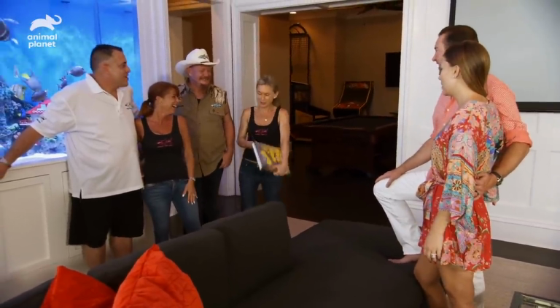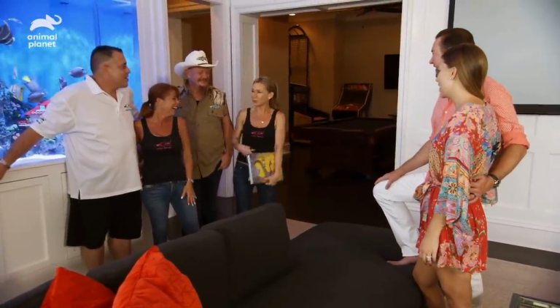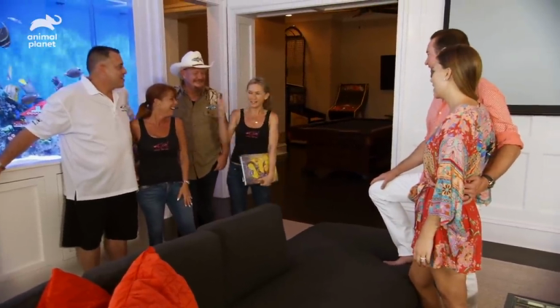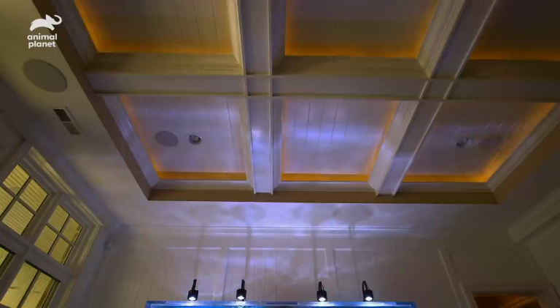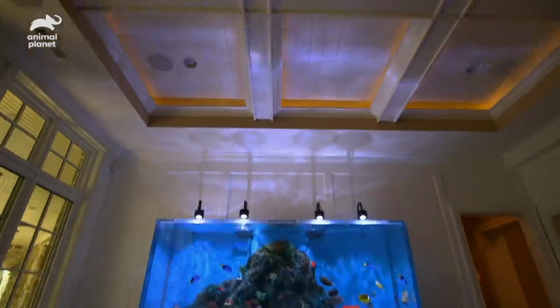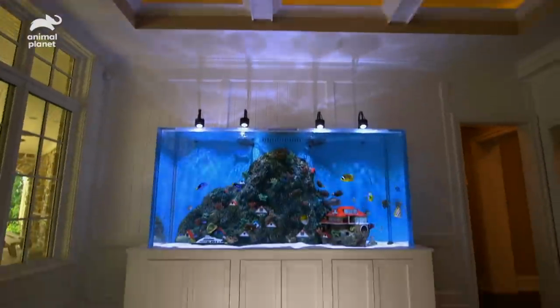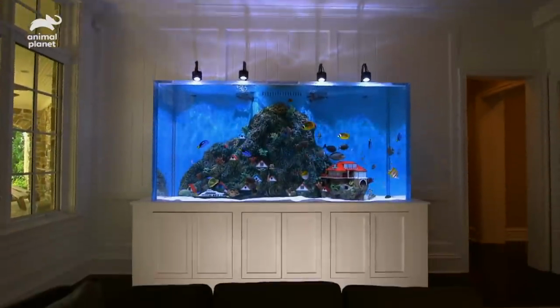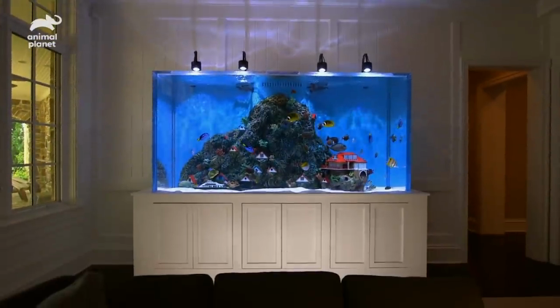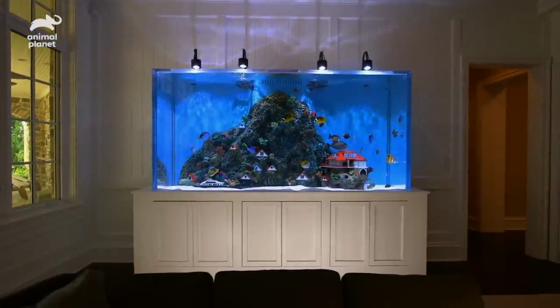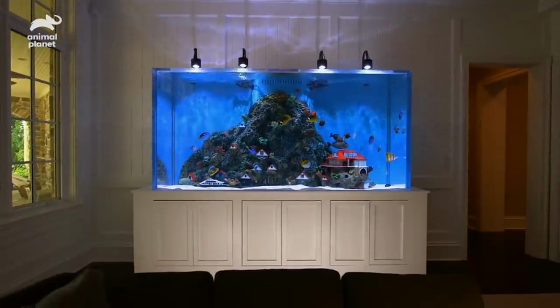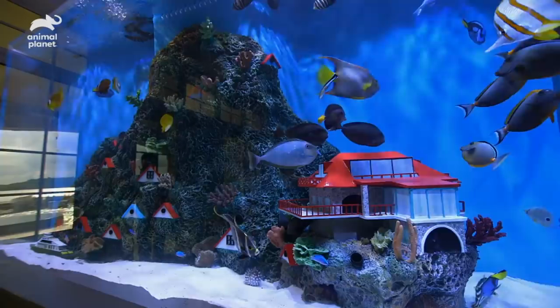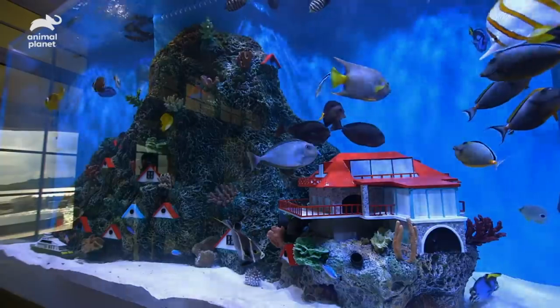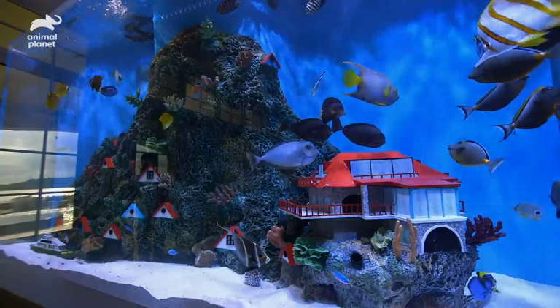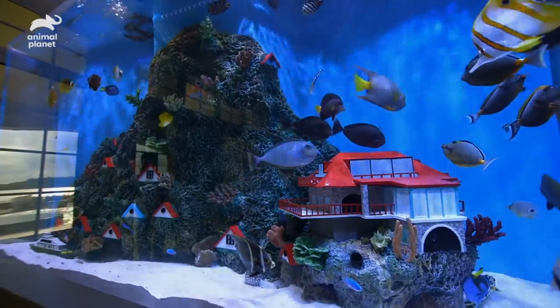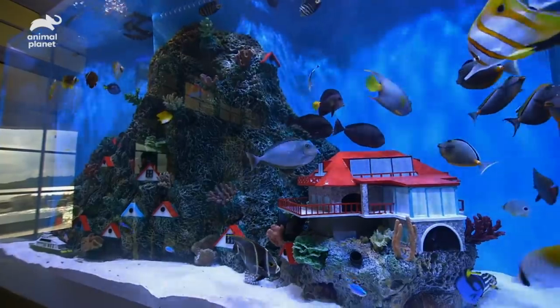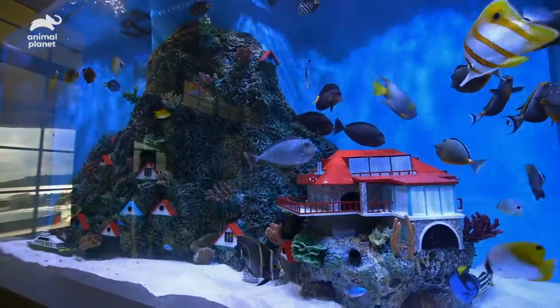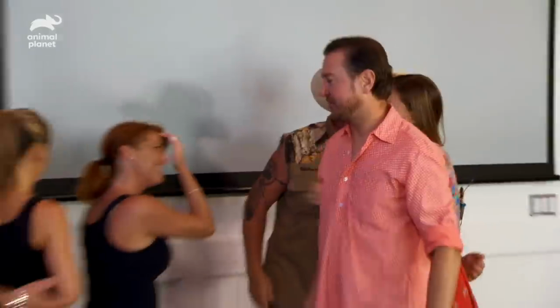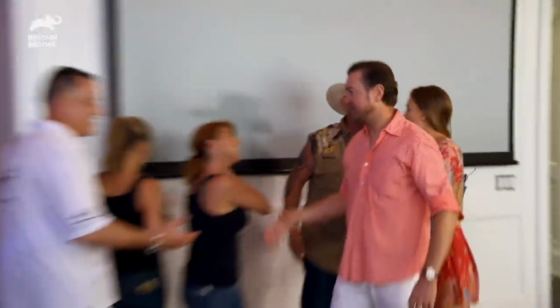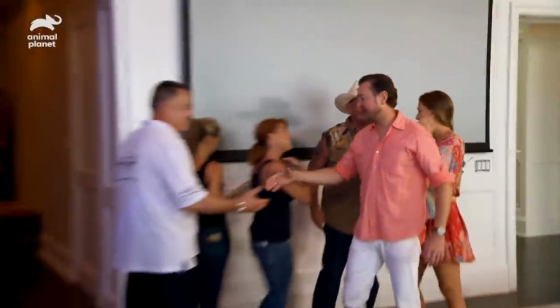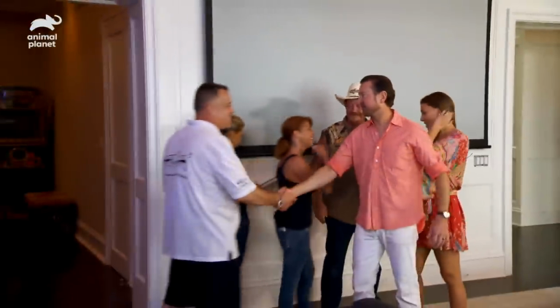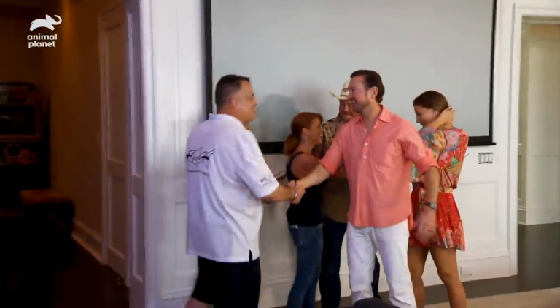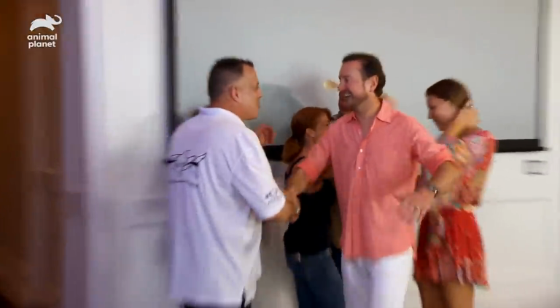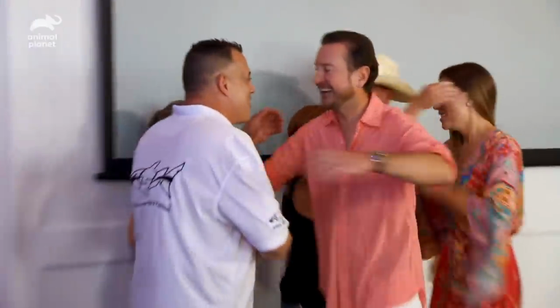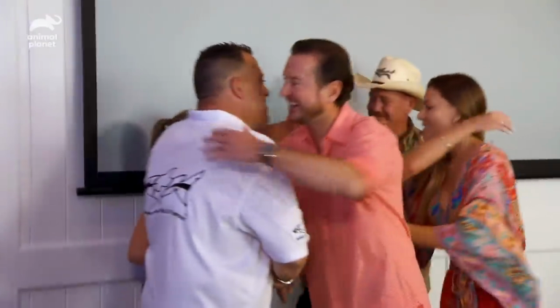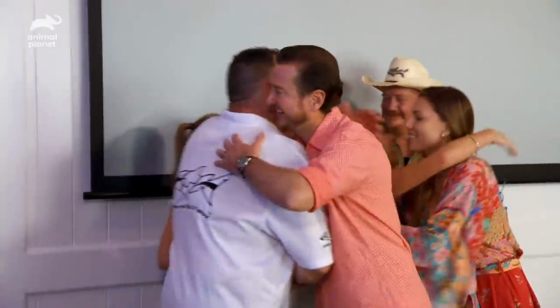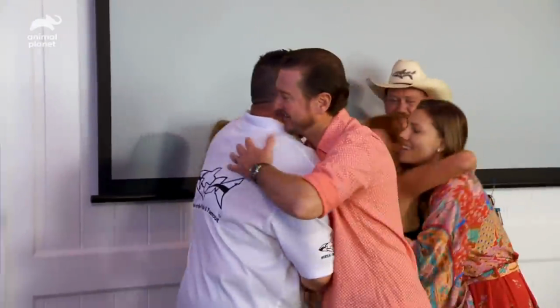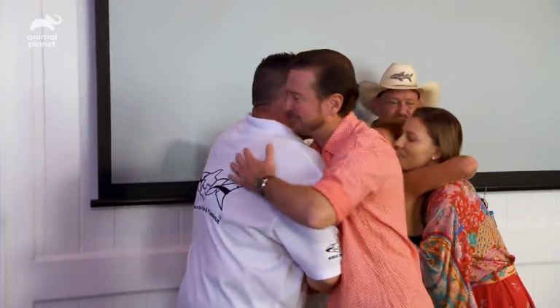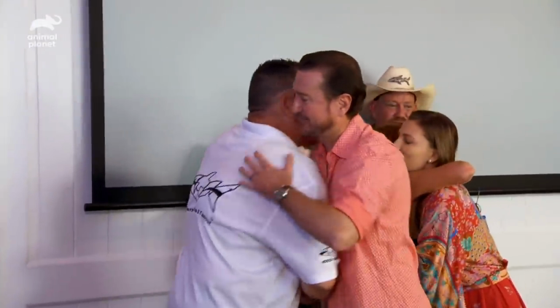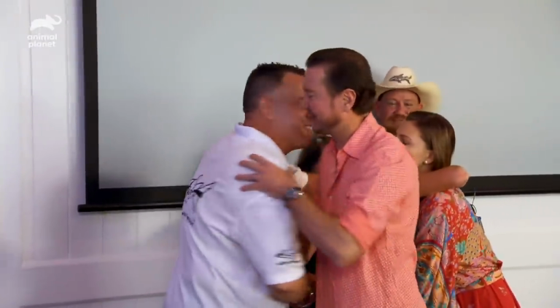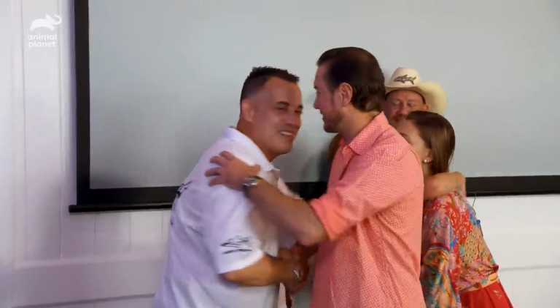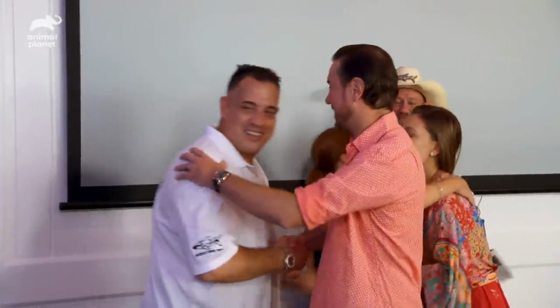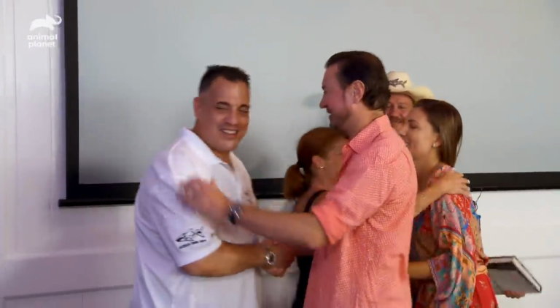We hope you guys love it. Thank you so much for all your hard work — you guys worked your fins off. Enjoy. Go check it out. Thank you.